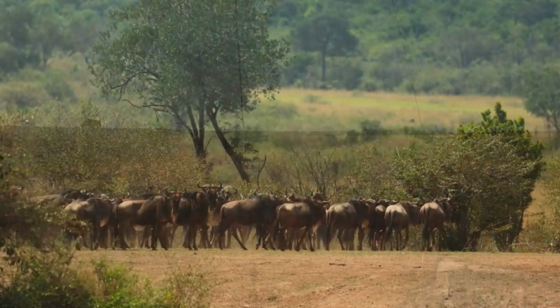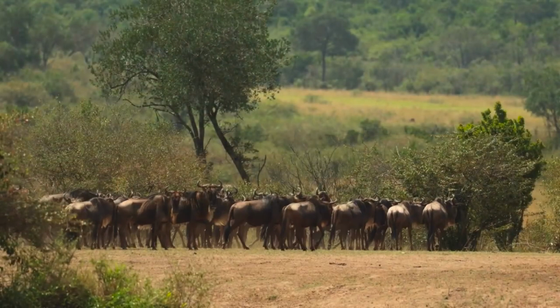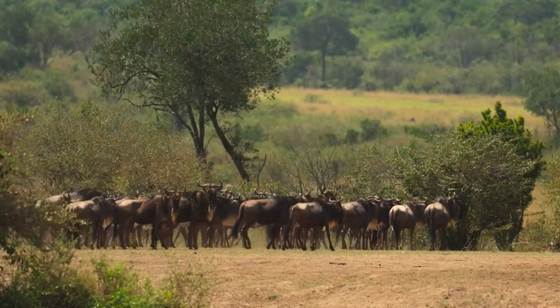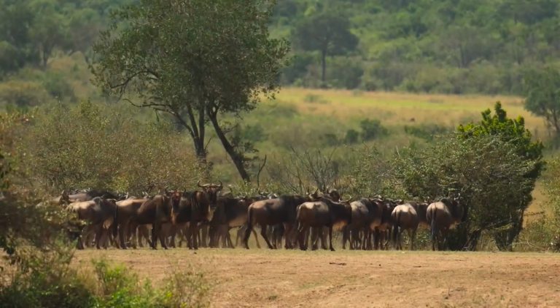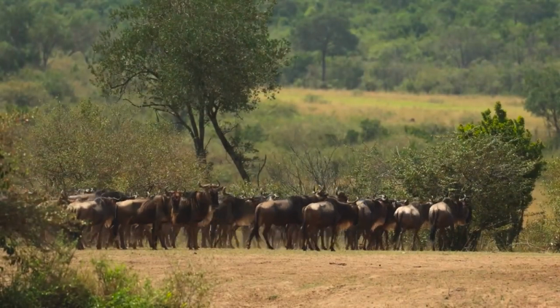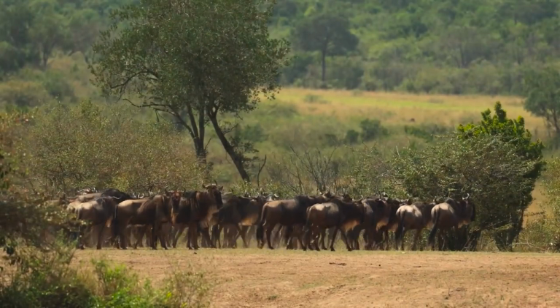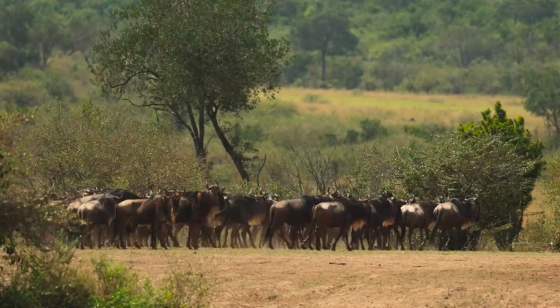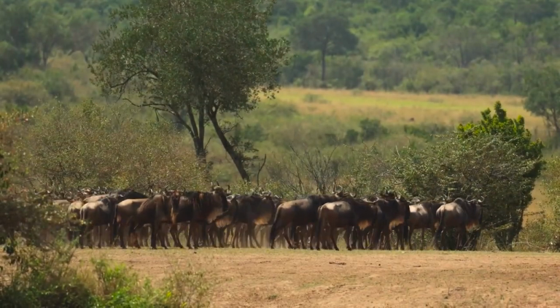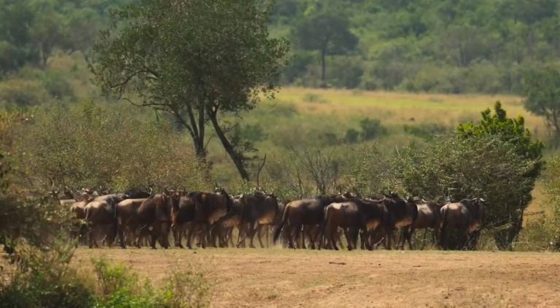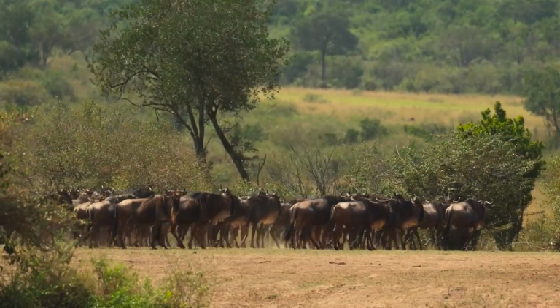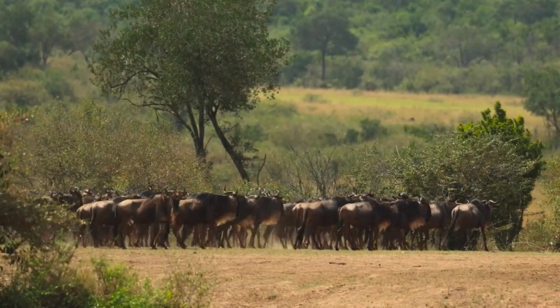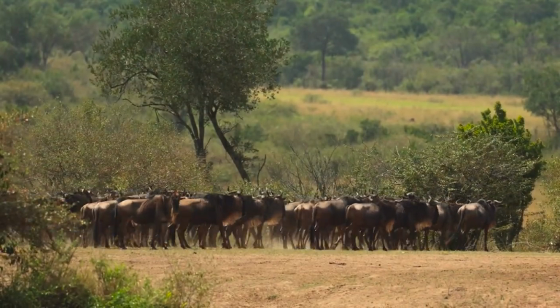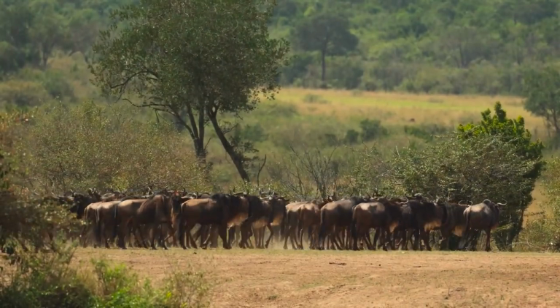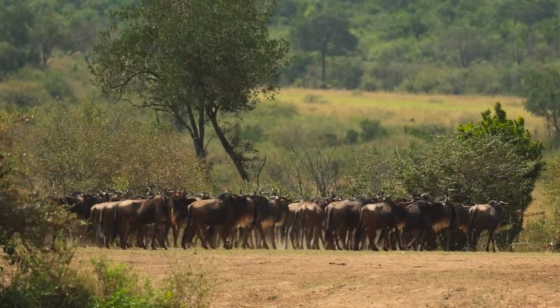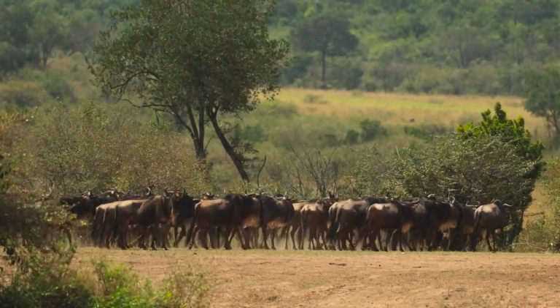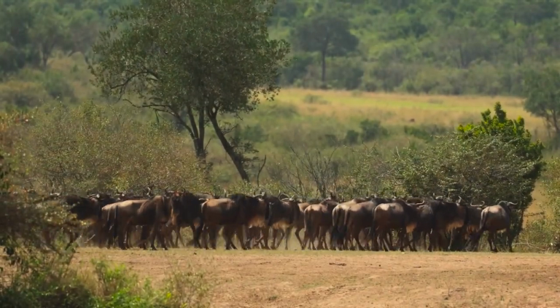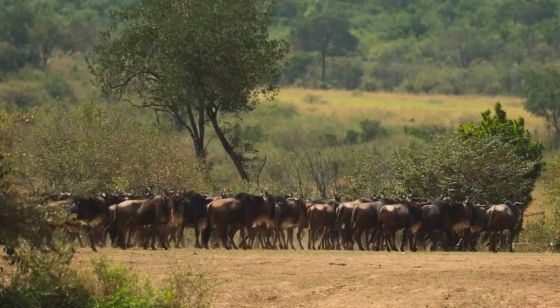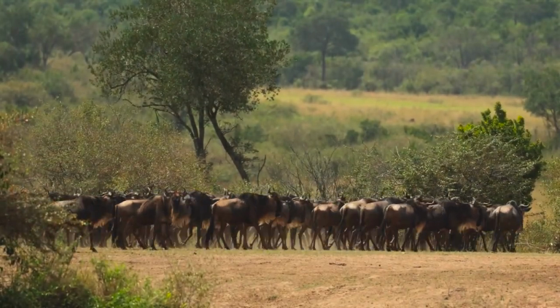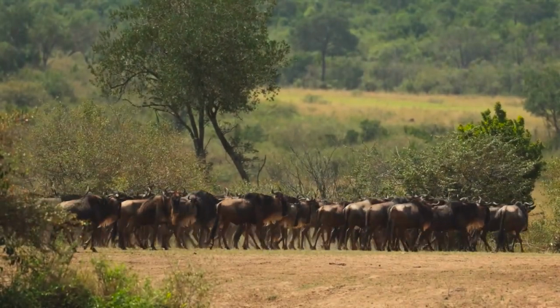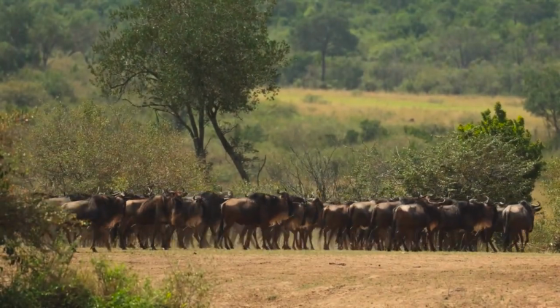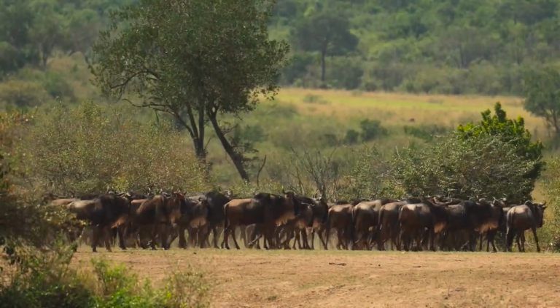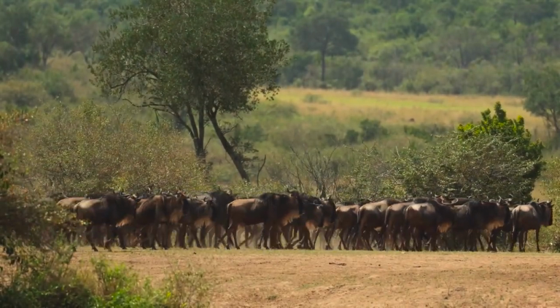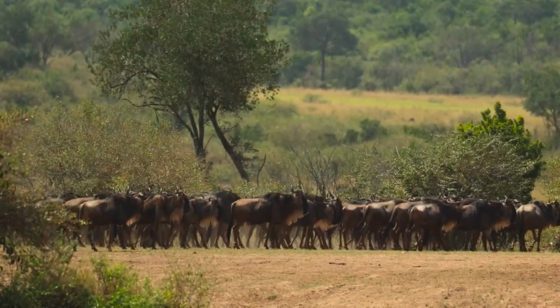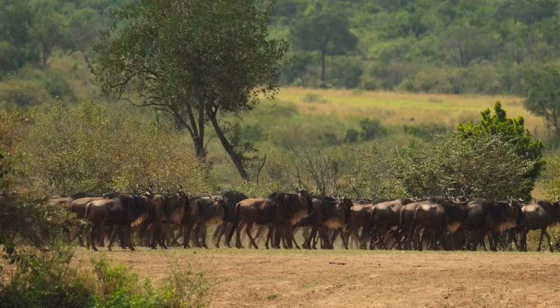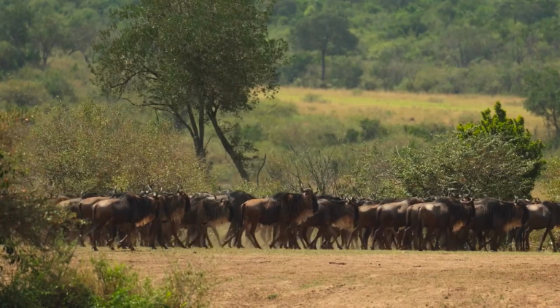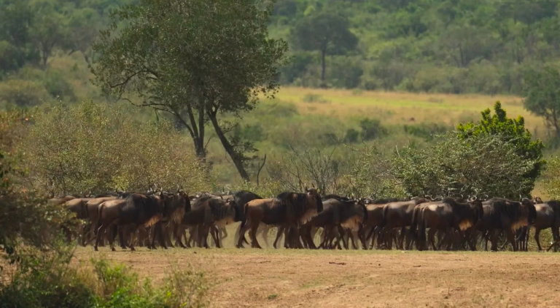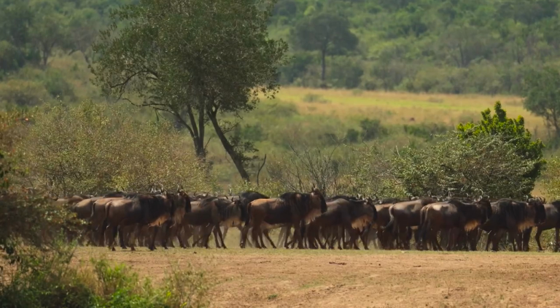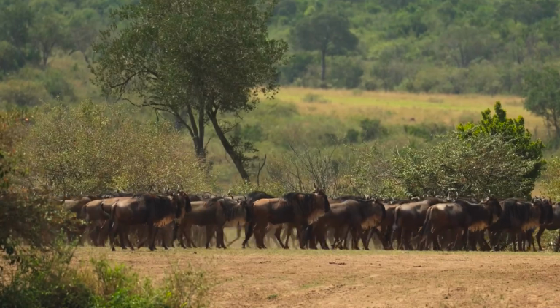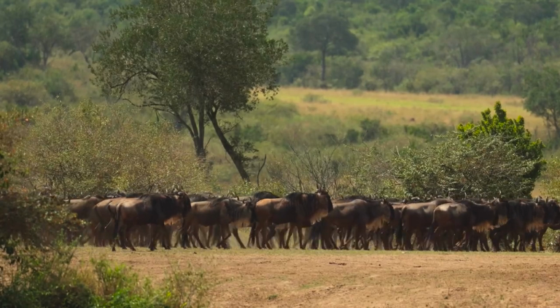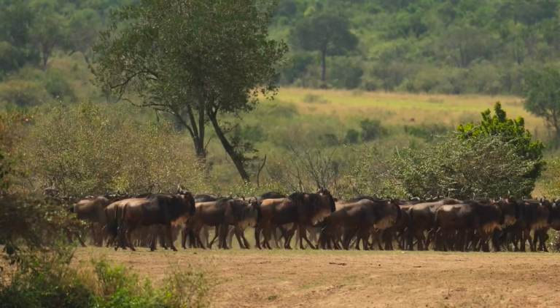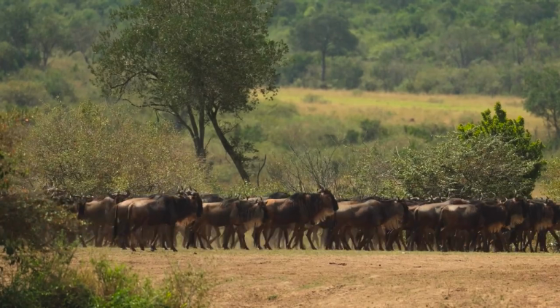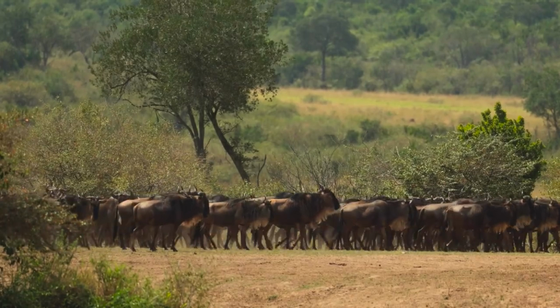After about an hour, a few brave souls carefully approached the river and then they started to cross.